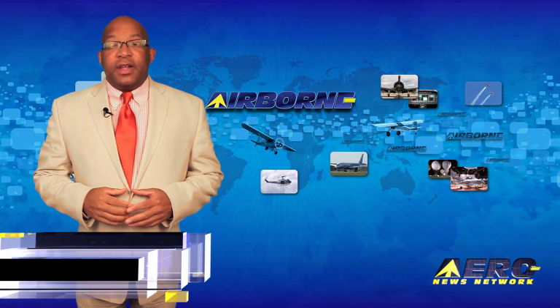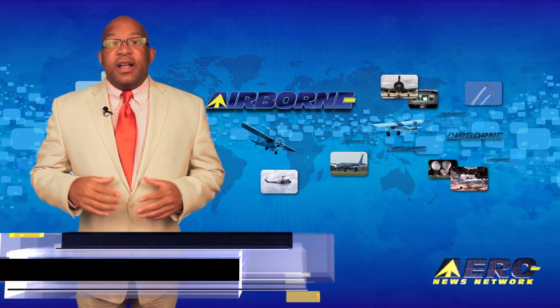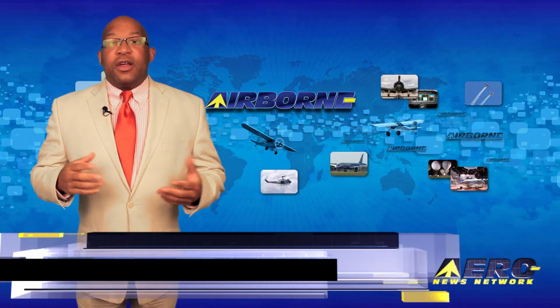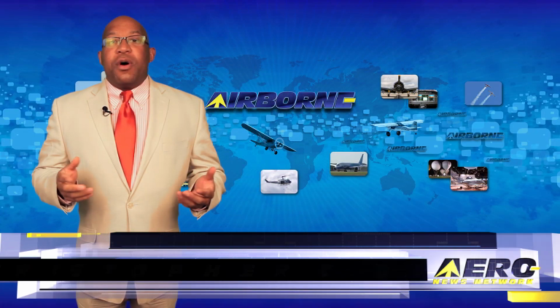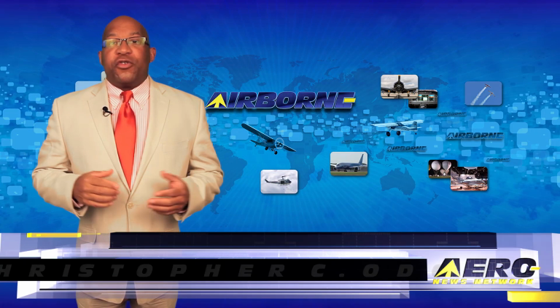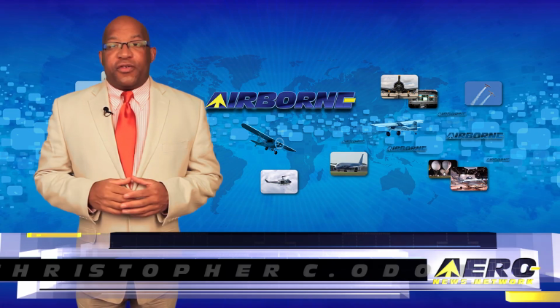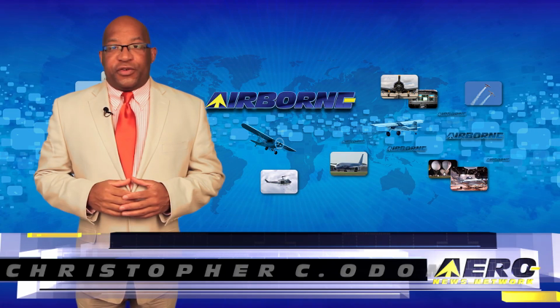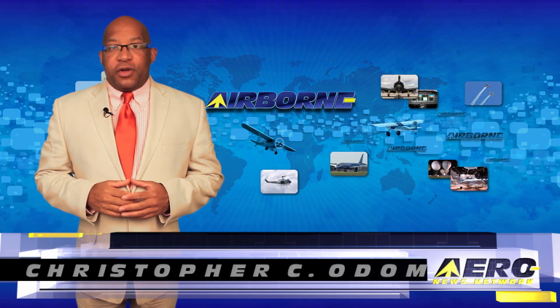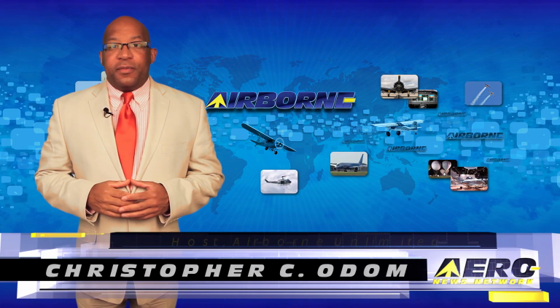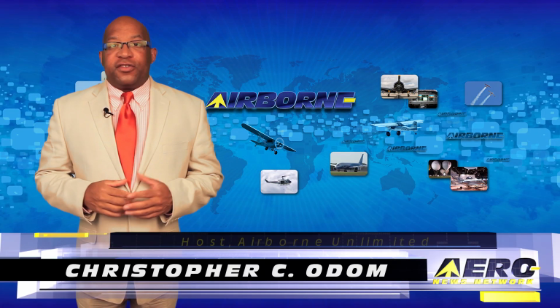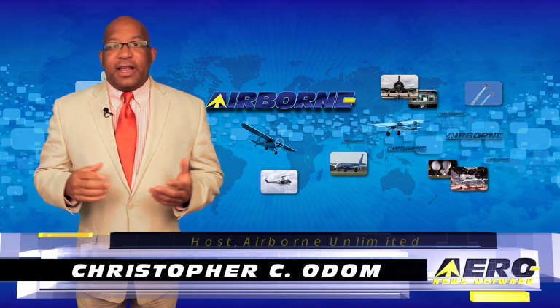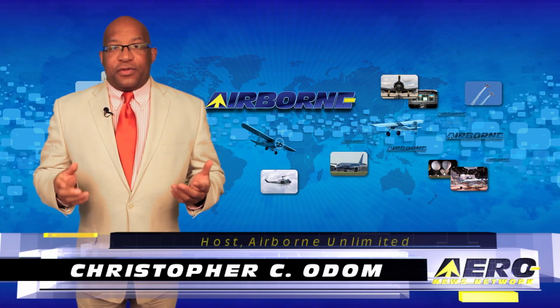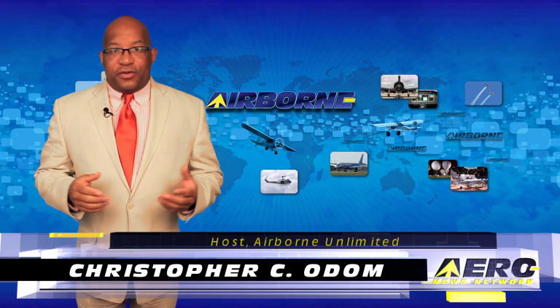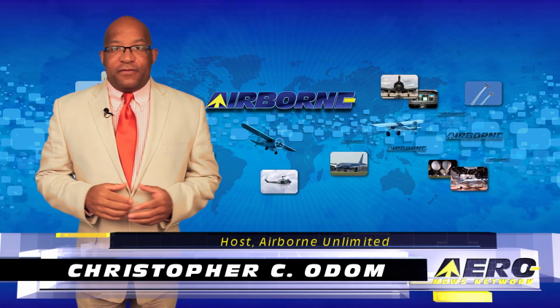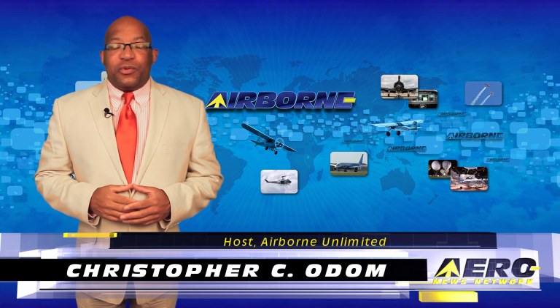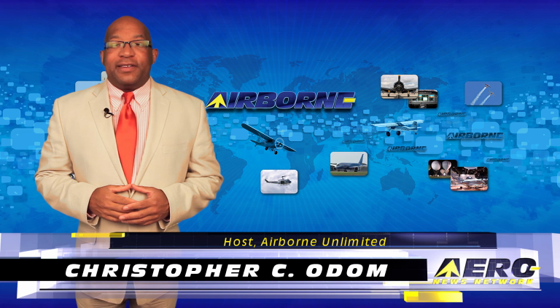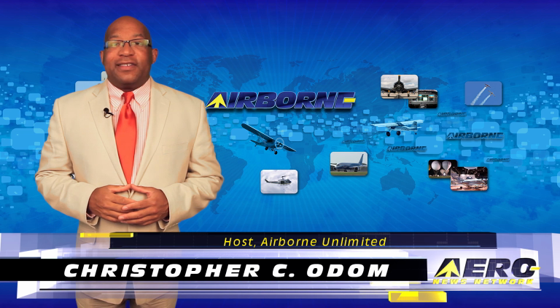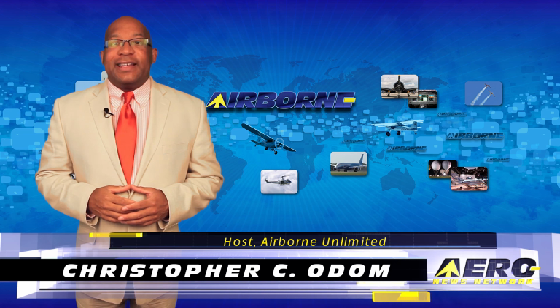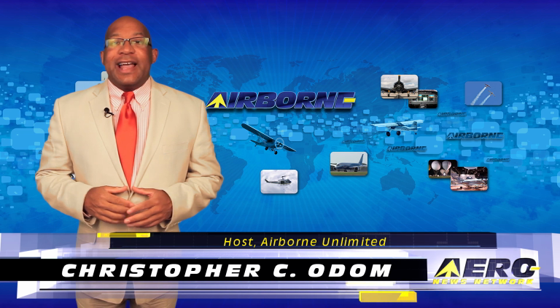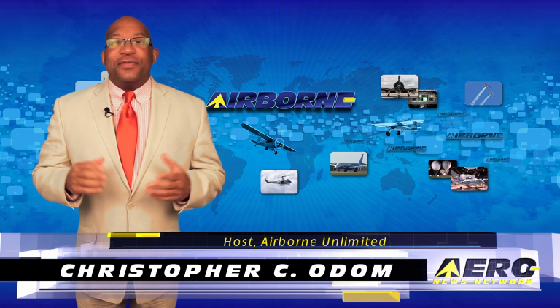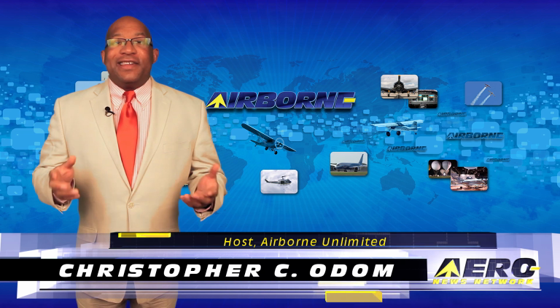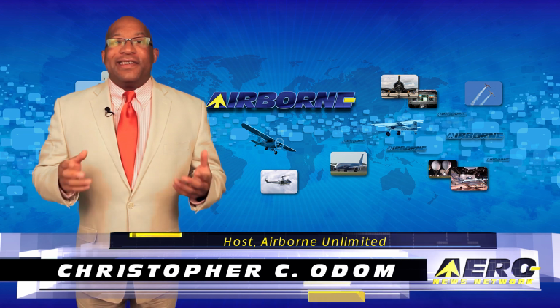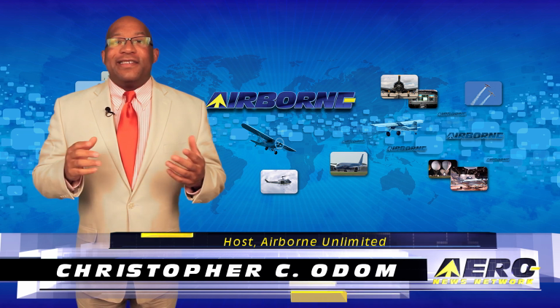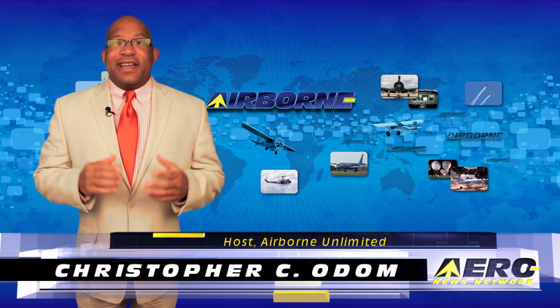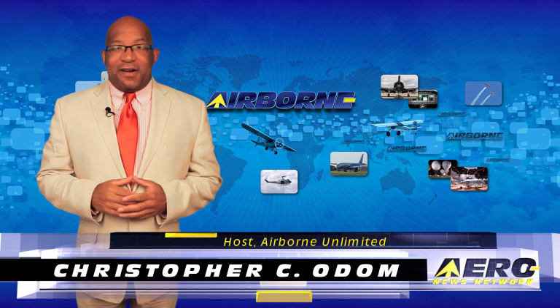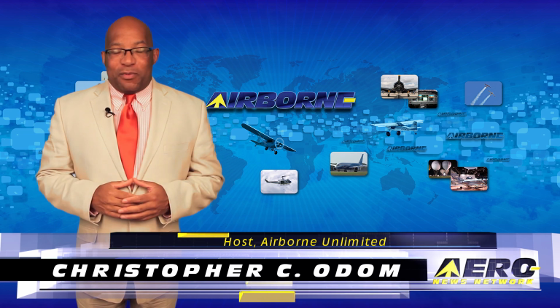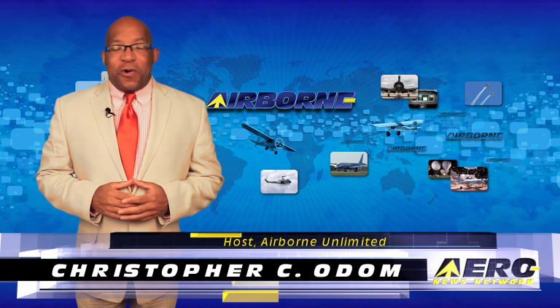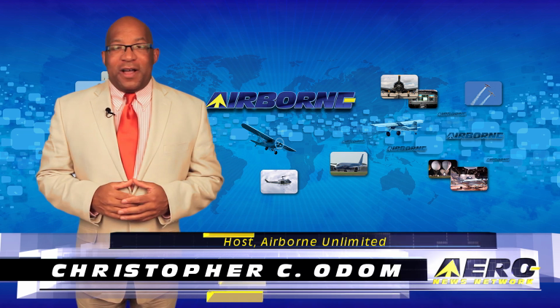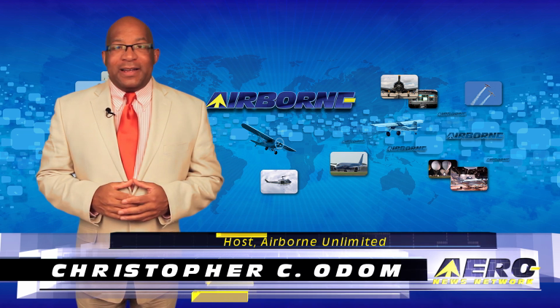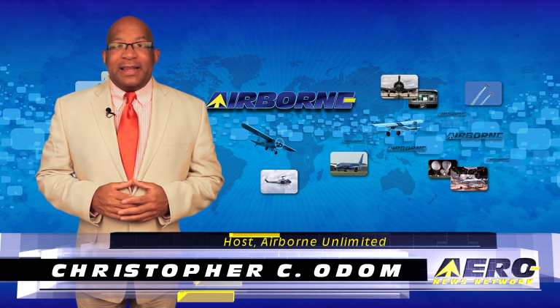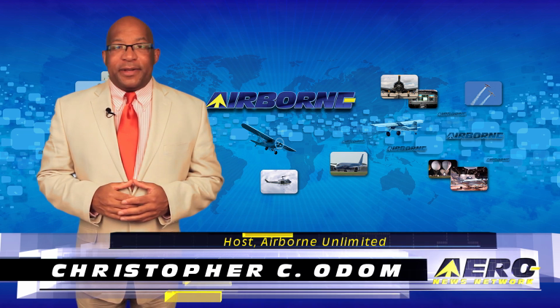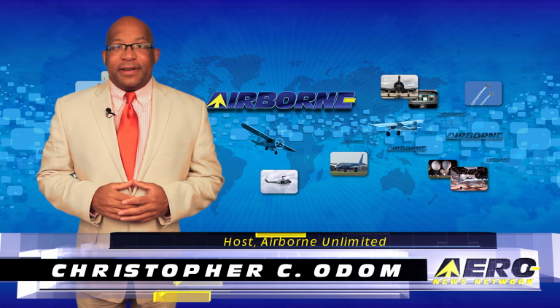Hello, I'm Christopher Z. Odom. It's July 13th, 2016, and this is Airborne Unlimited.